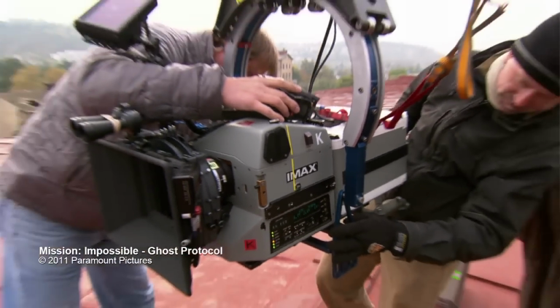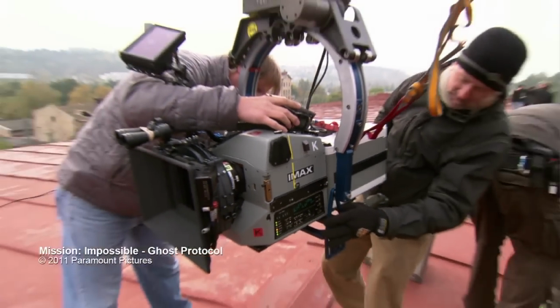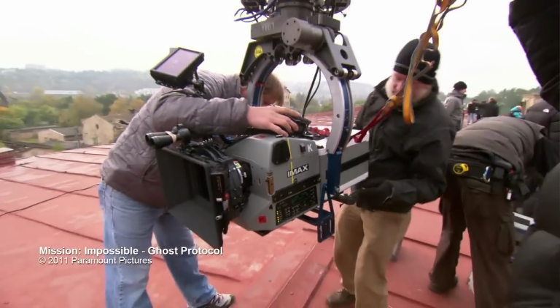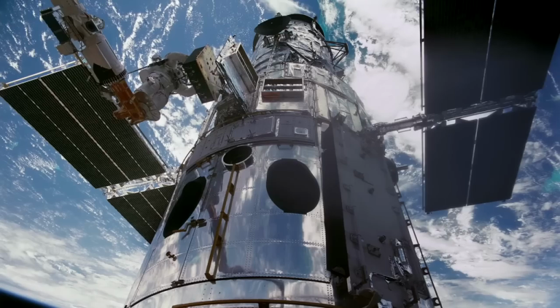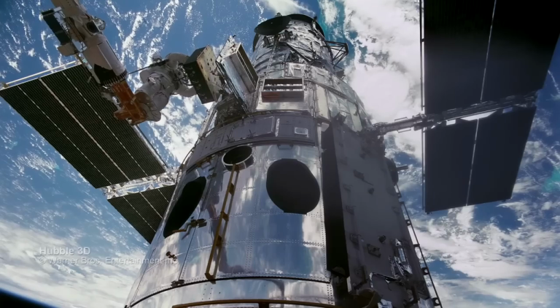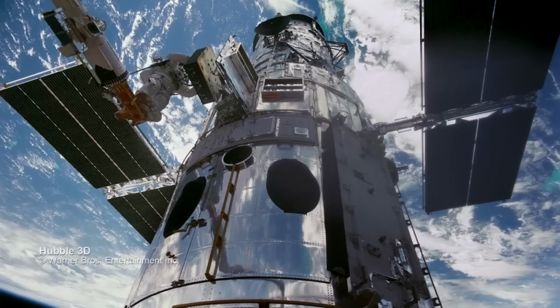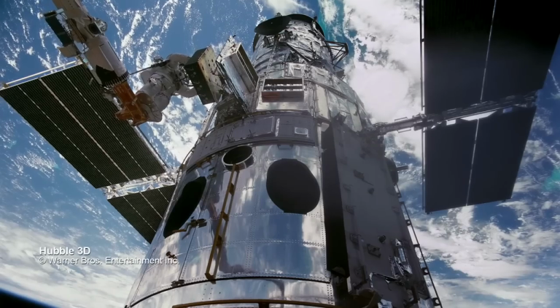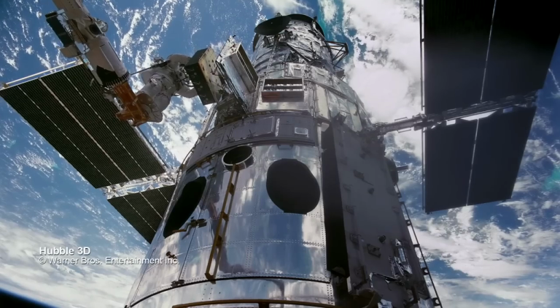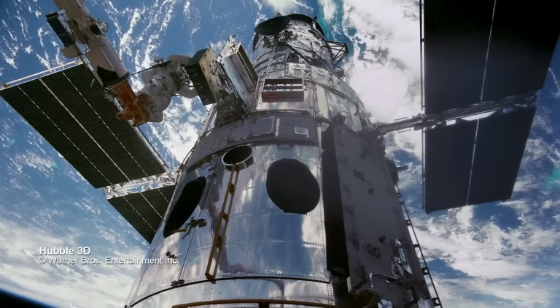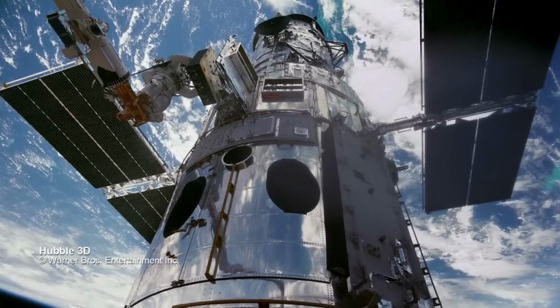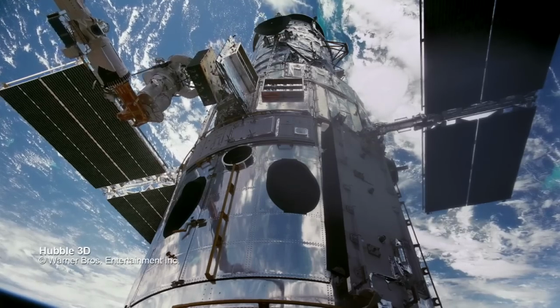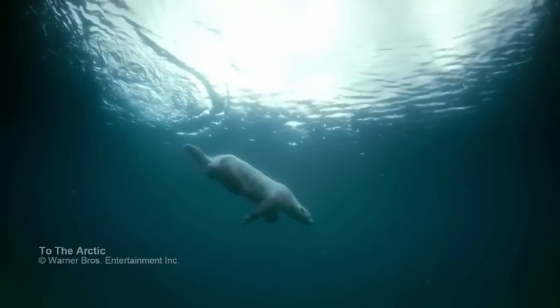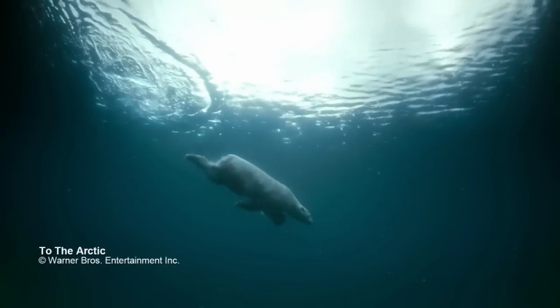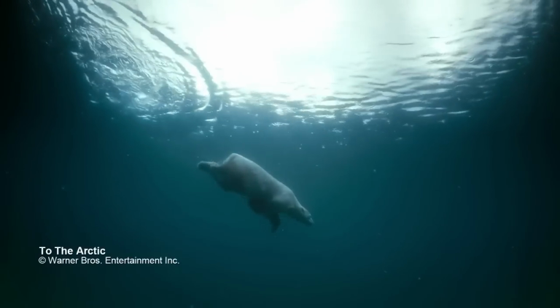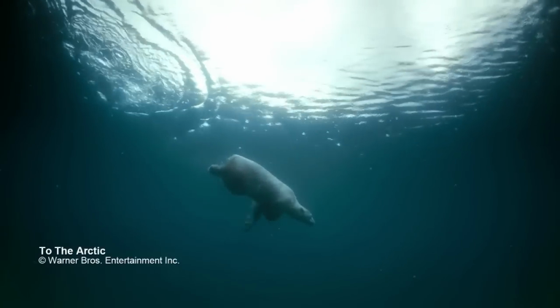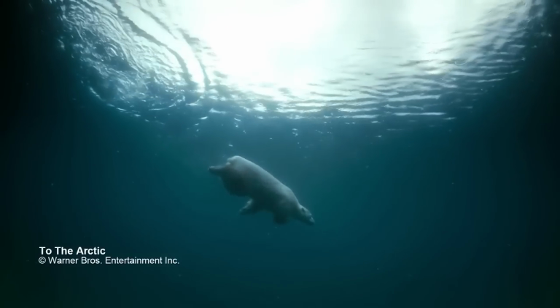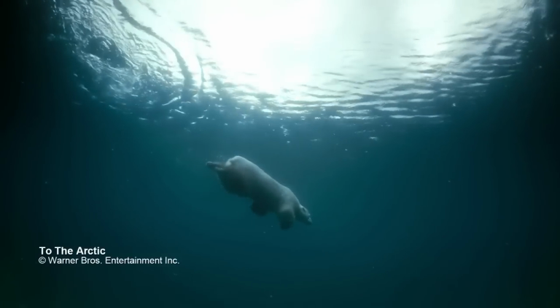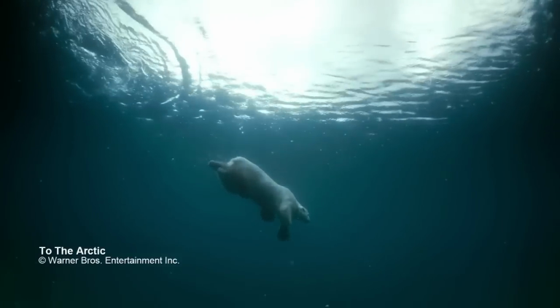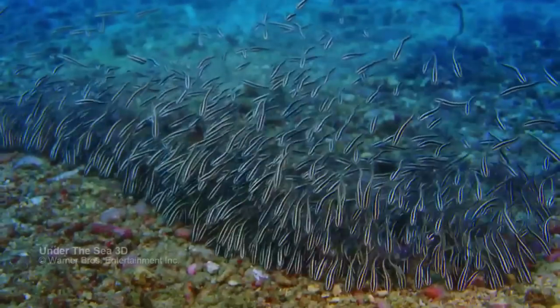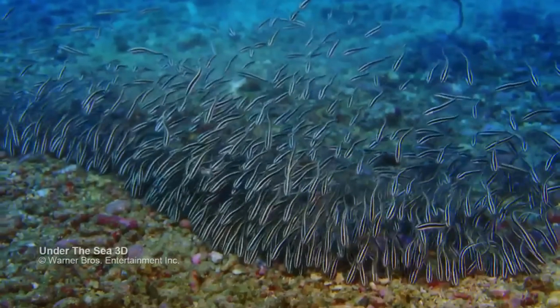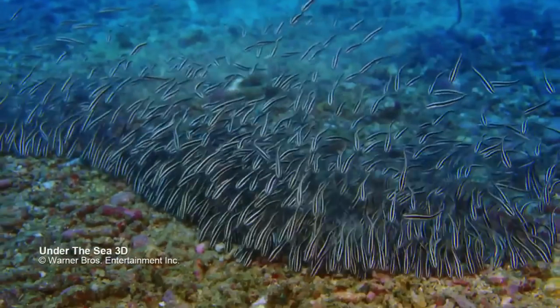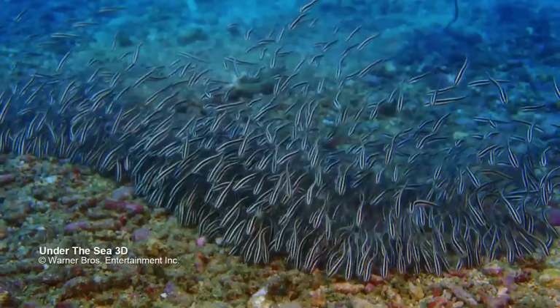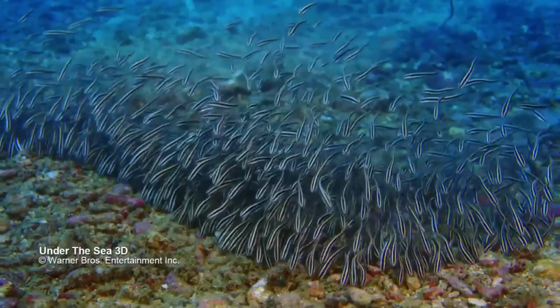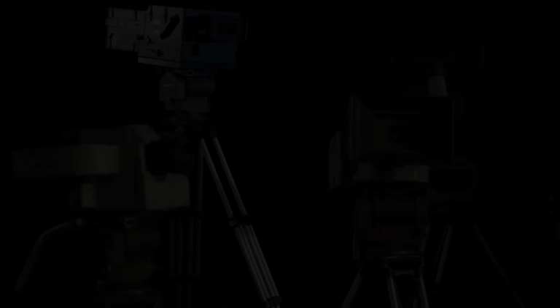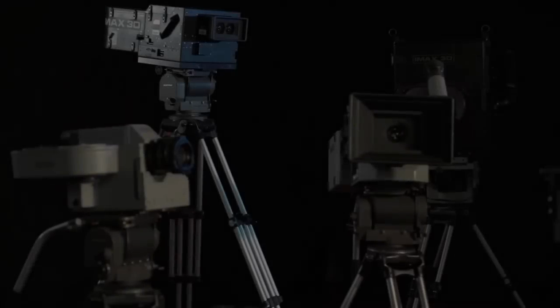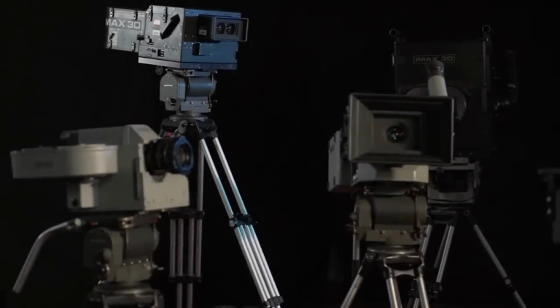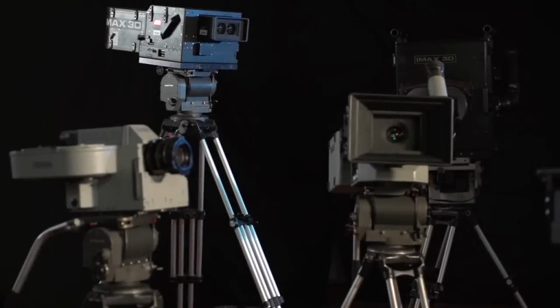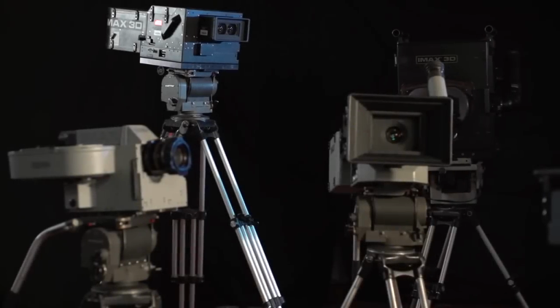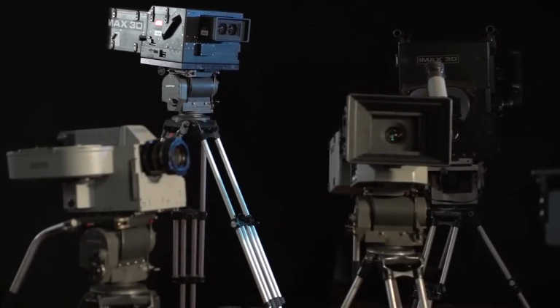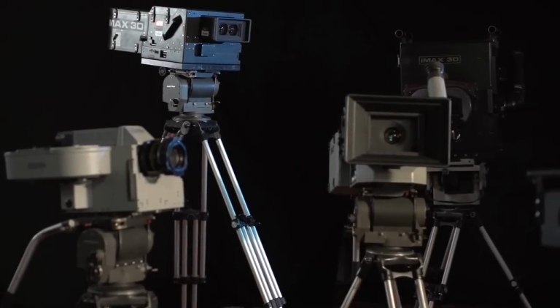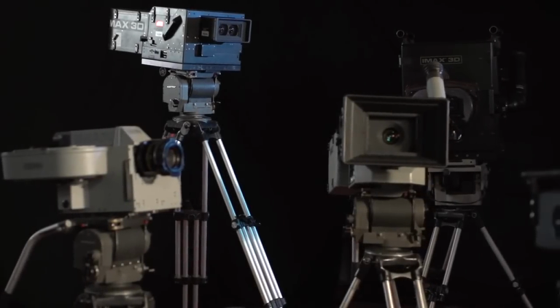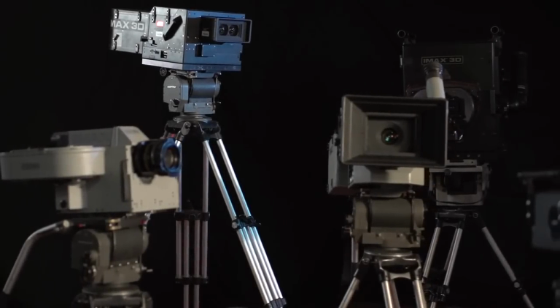We have cameras that have been up in space, we've got cameras that have gone to the bottom of the ocean, we've got cameras that run at high speeds.